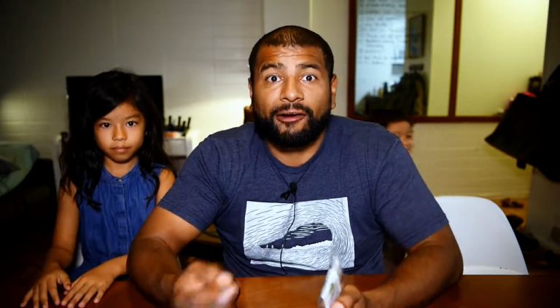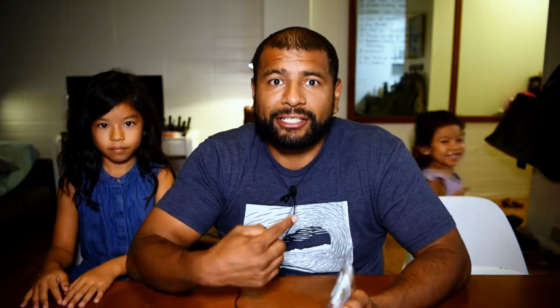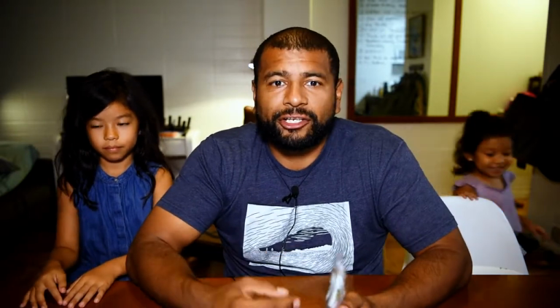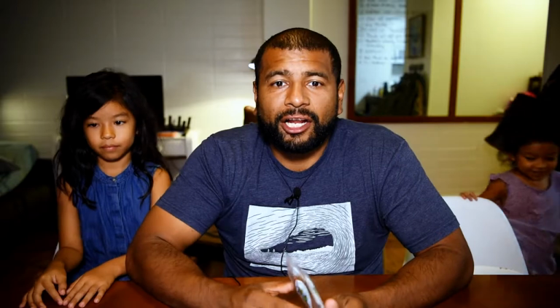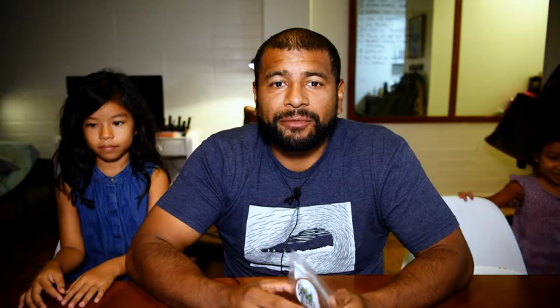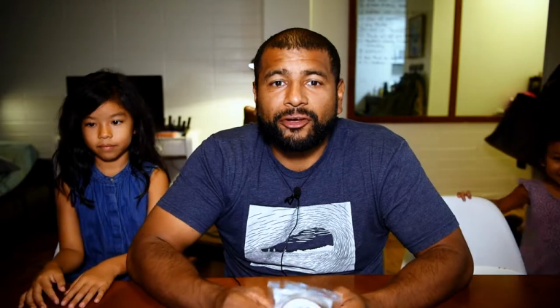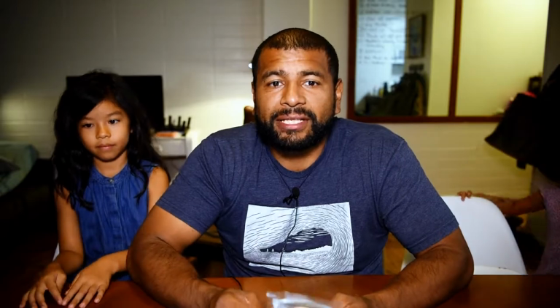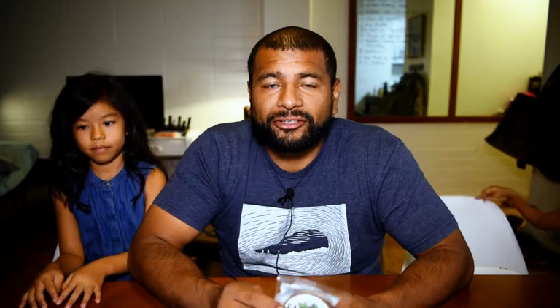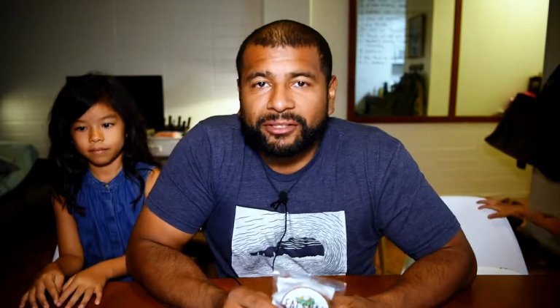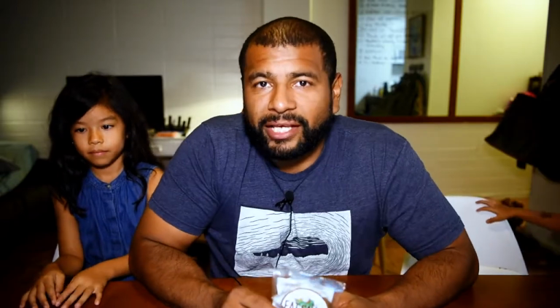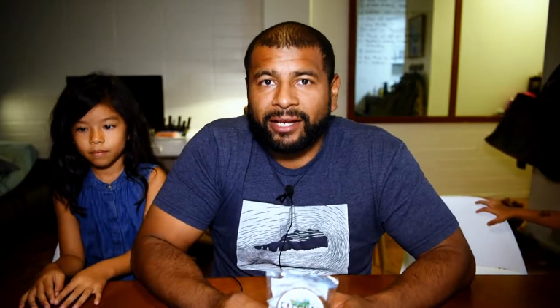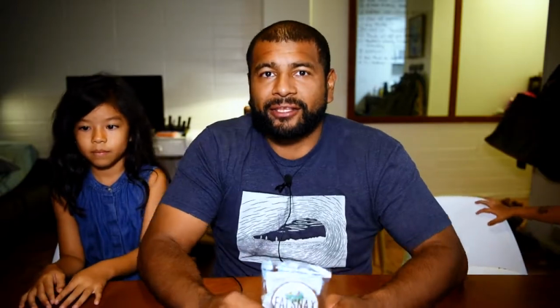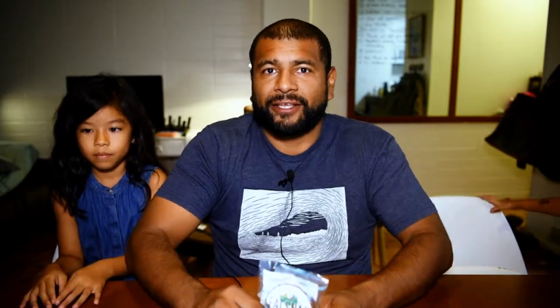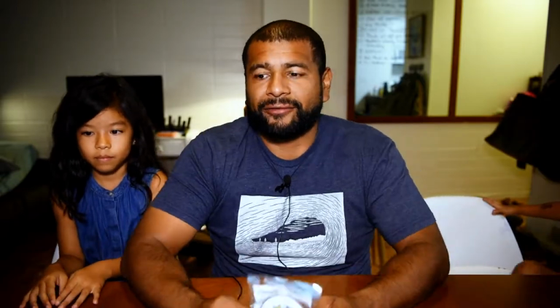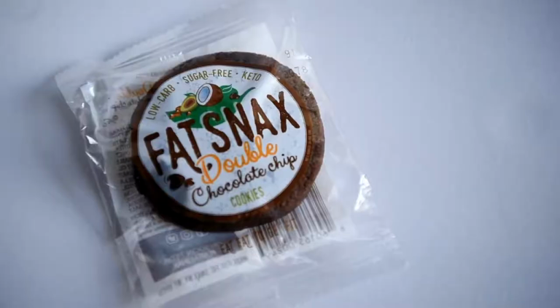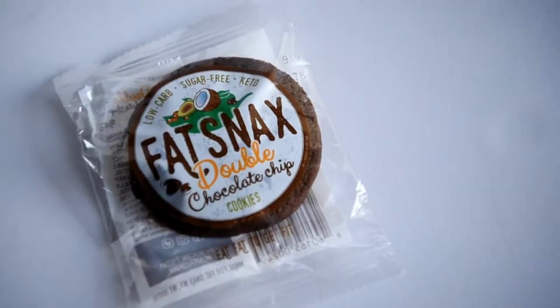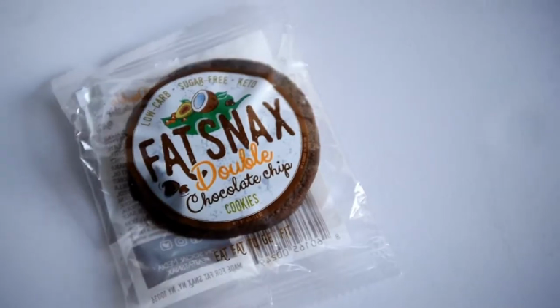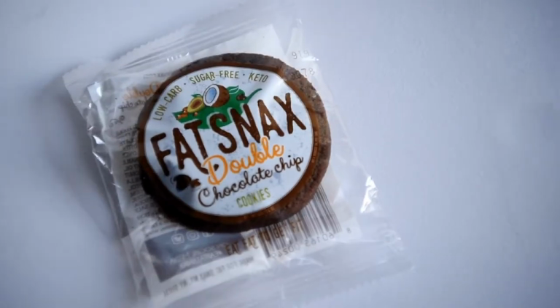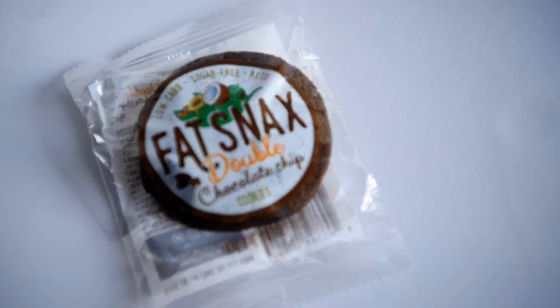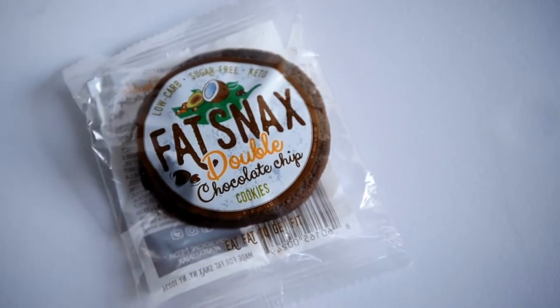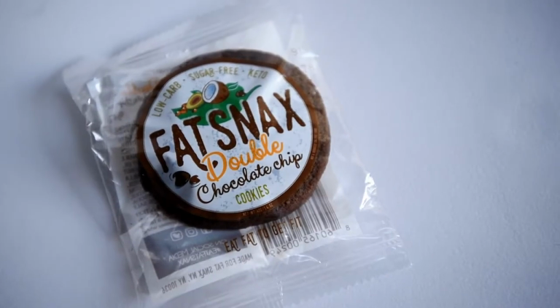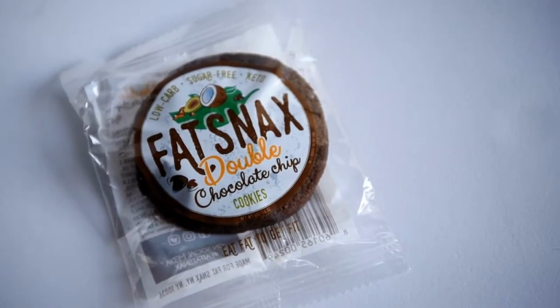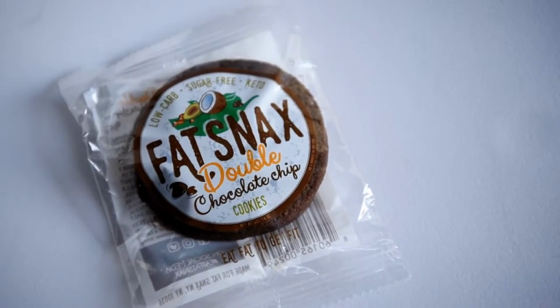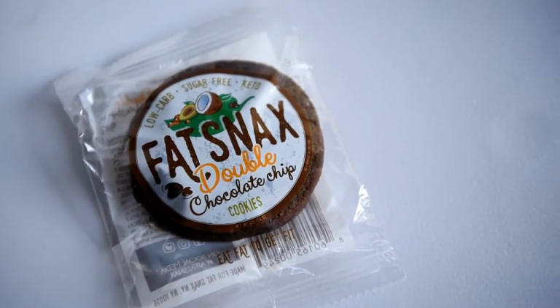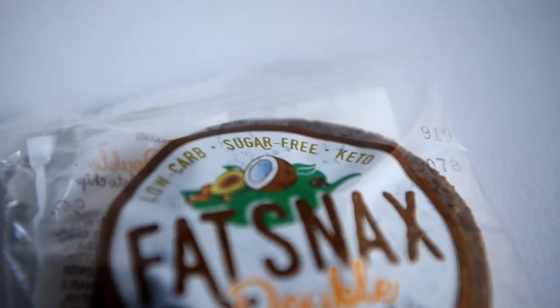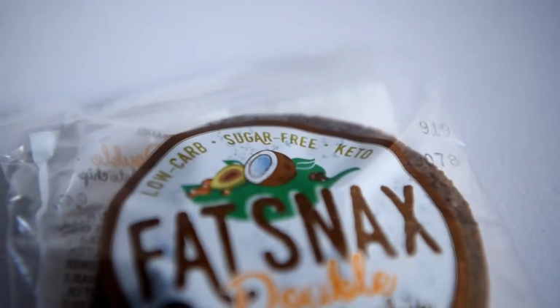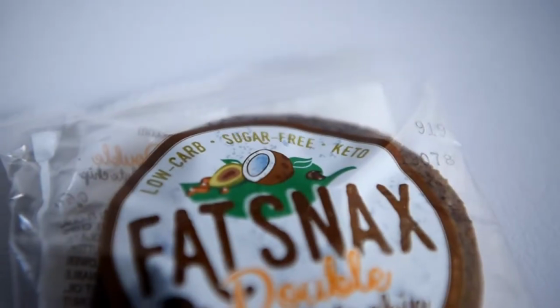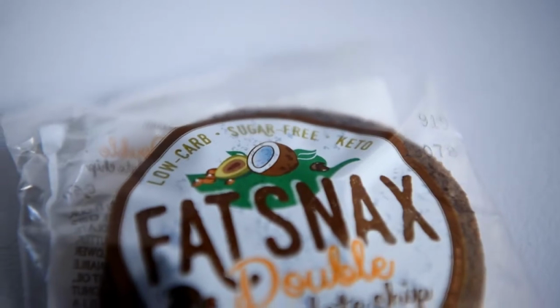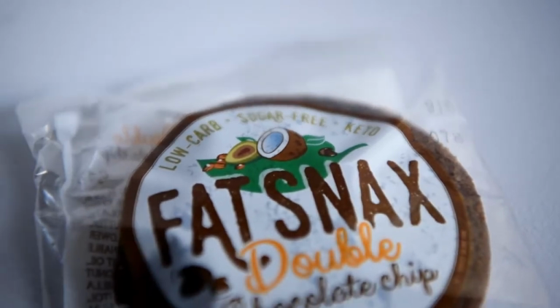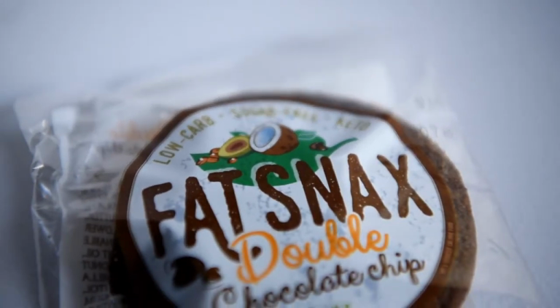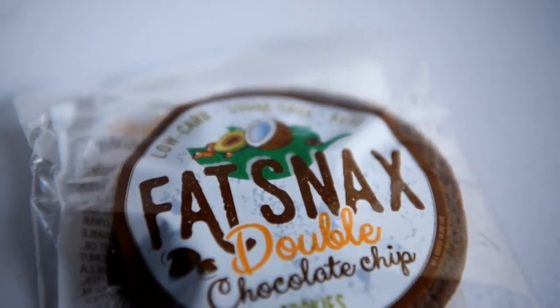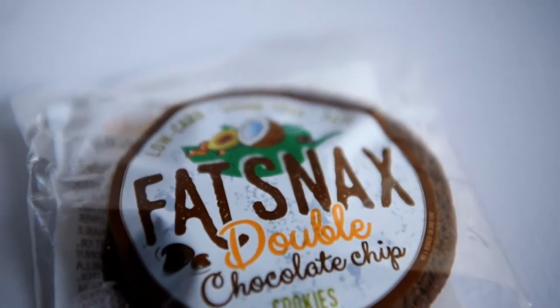She heard chocolate chip cookies and now she wants to be in on this video. So this is a low-carb, sugar-free, keto-friendly cookie.